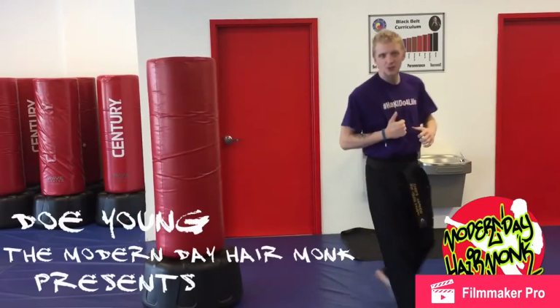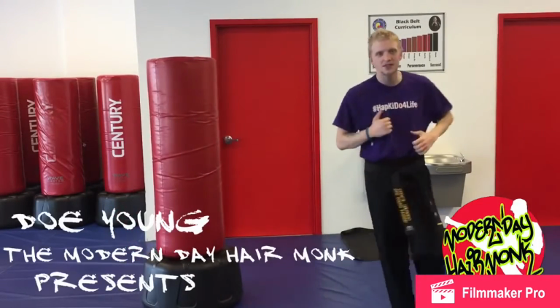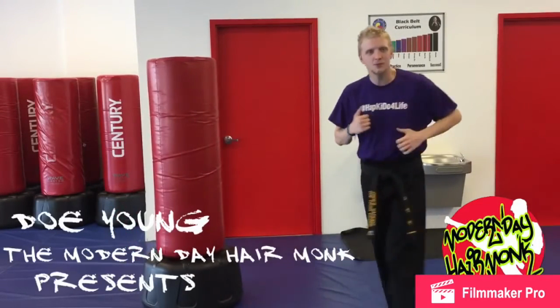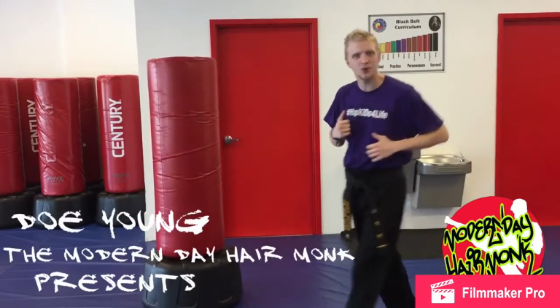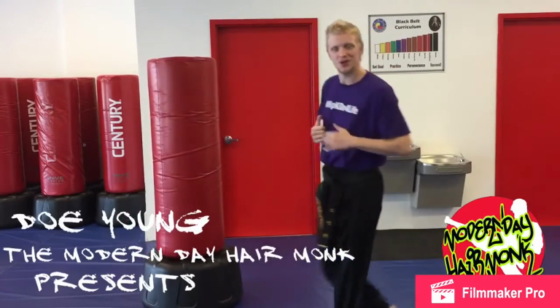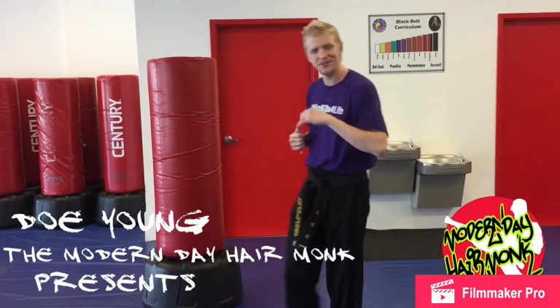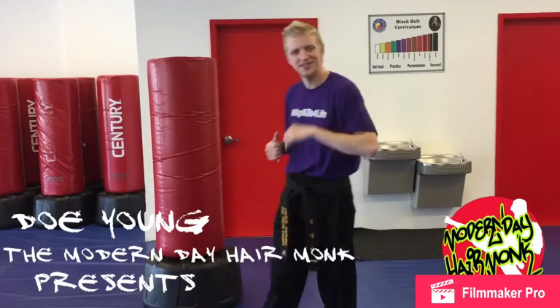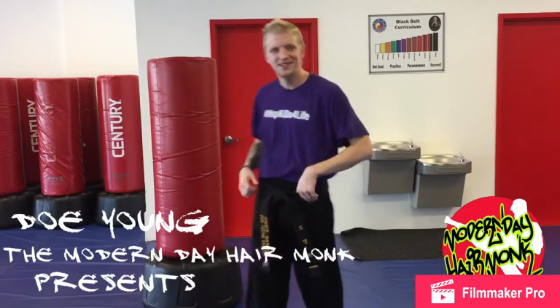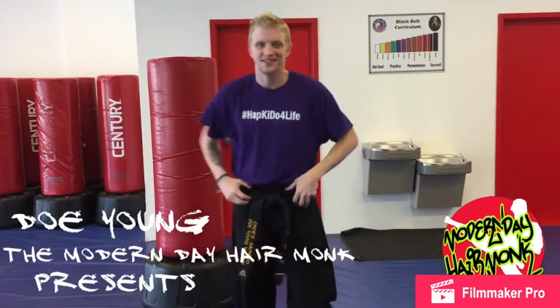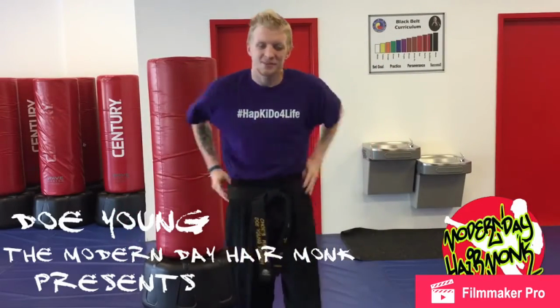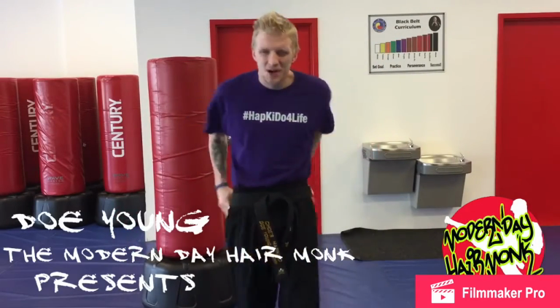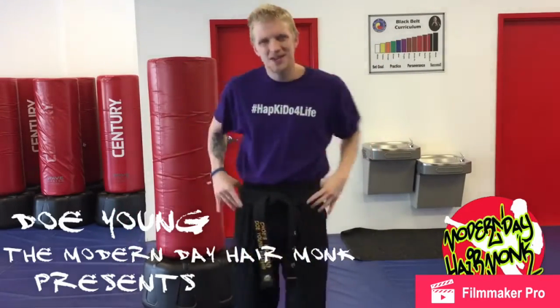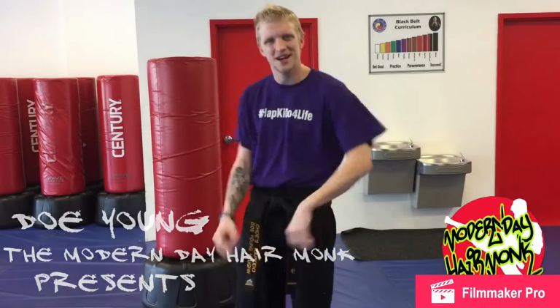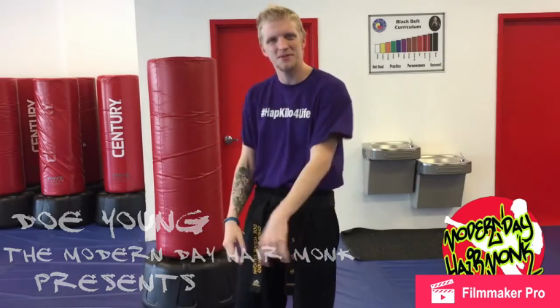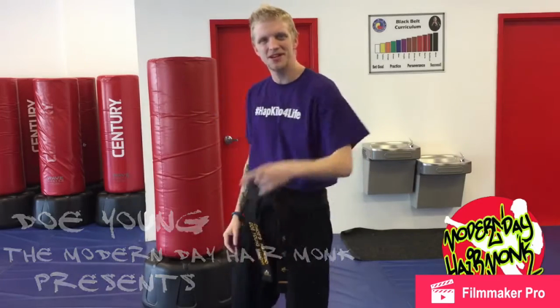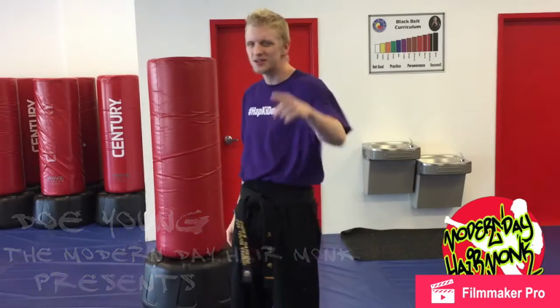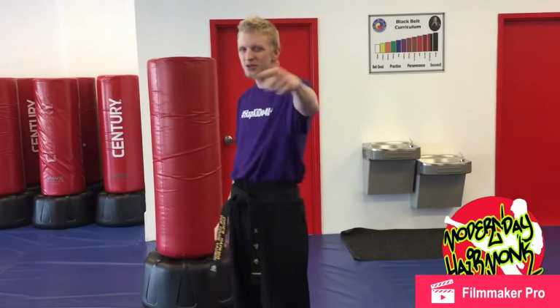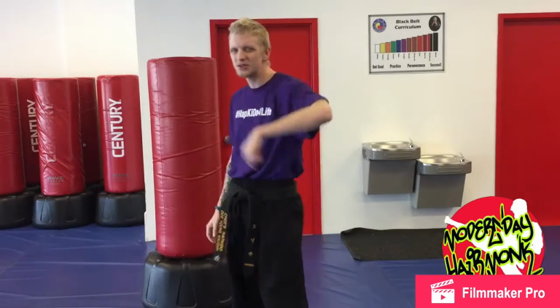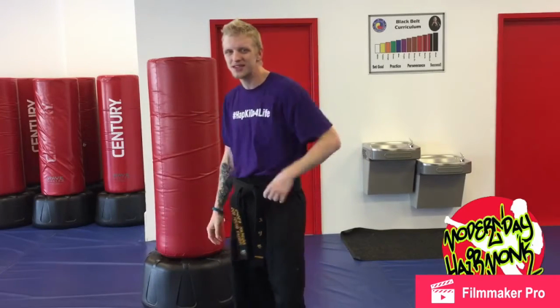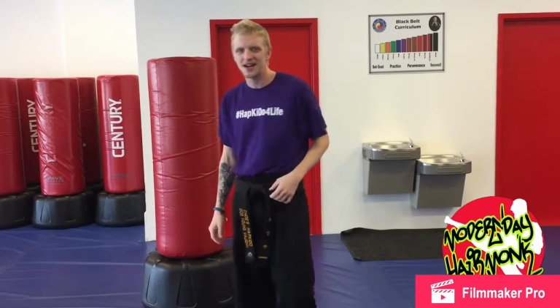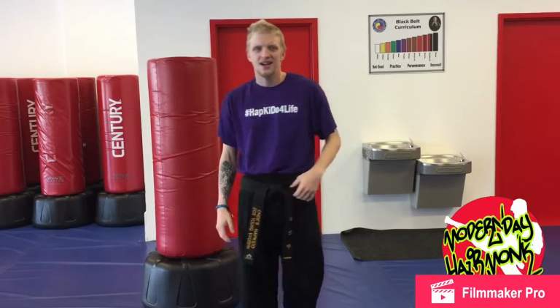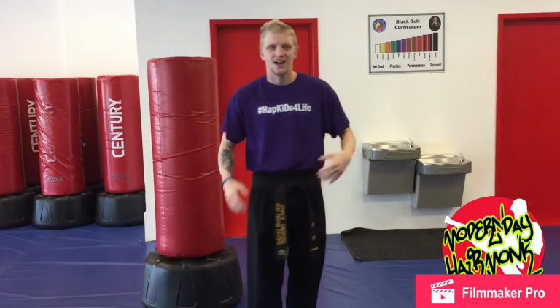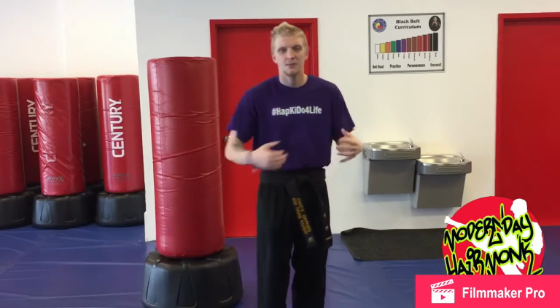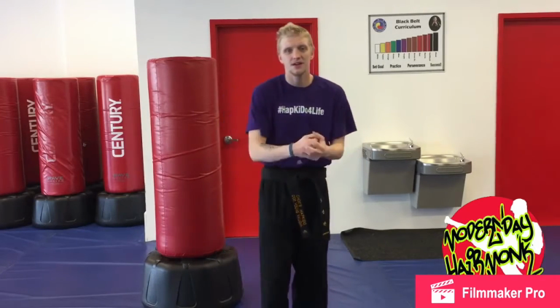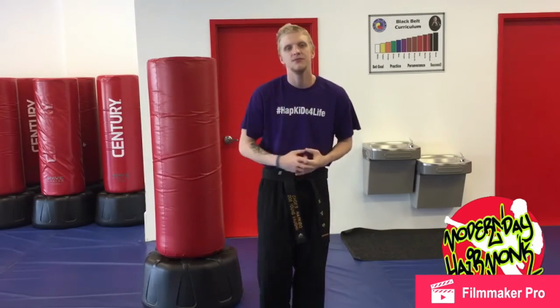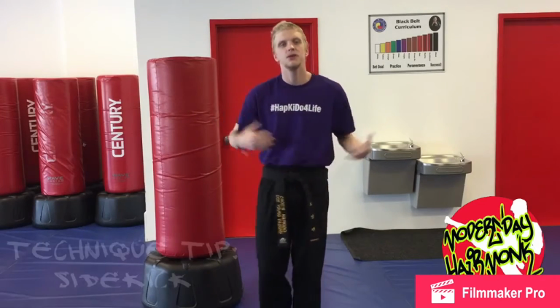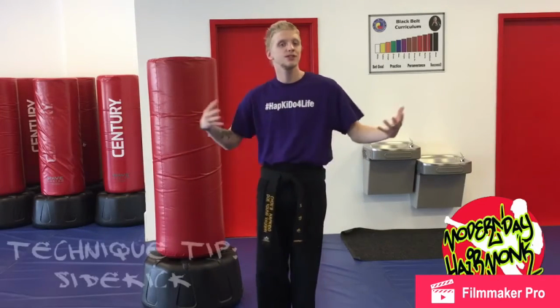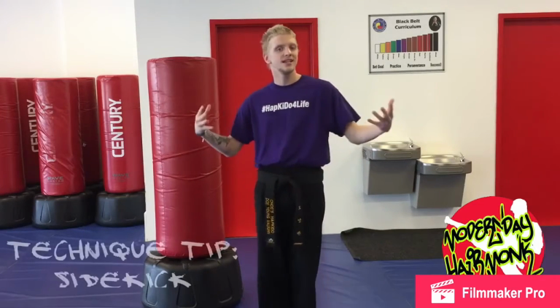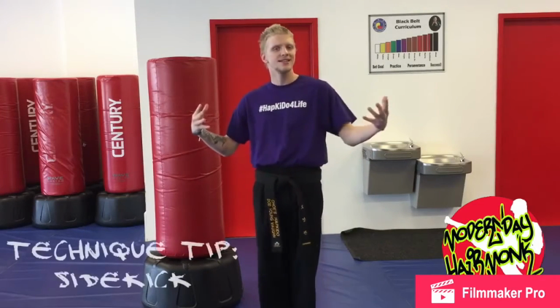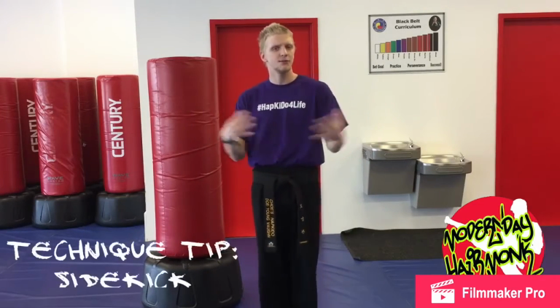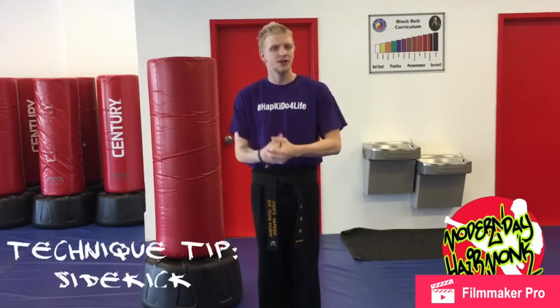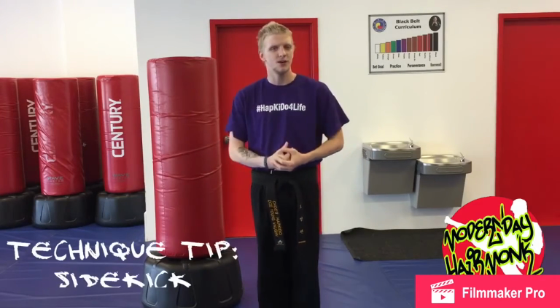What's up world? It's the Modern Day Hair Monk here, instructor Zach, and I'm here to give you a little technique tip video.